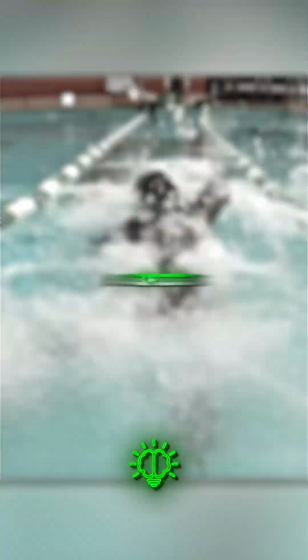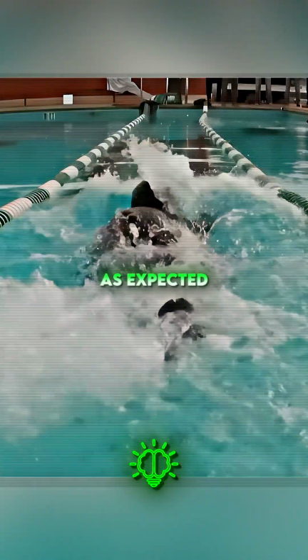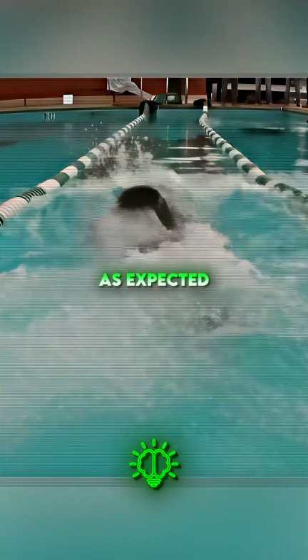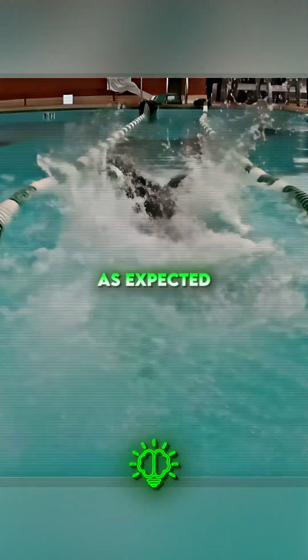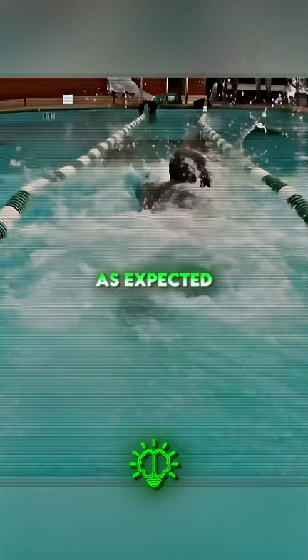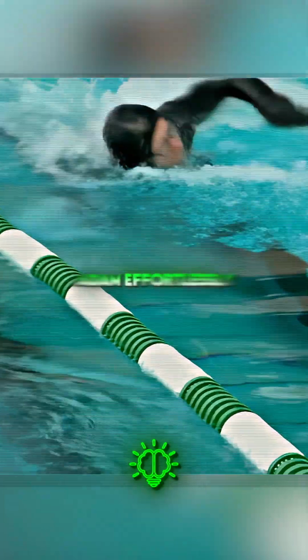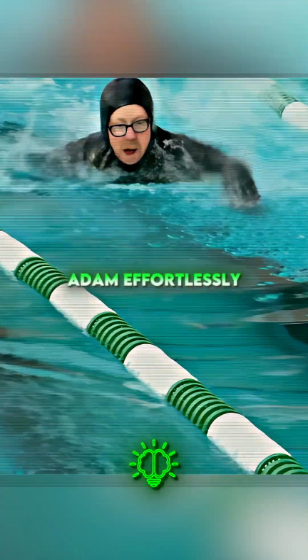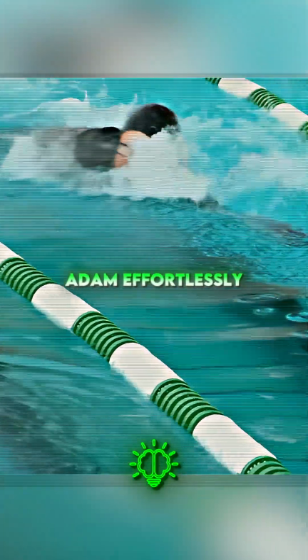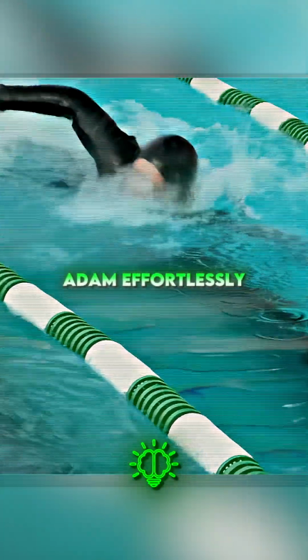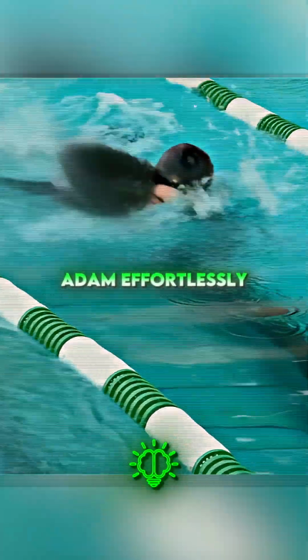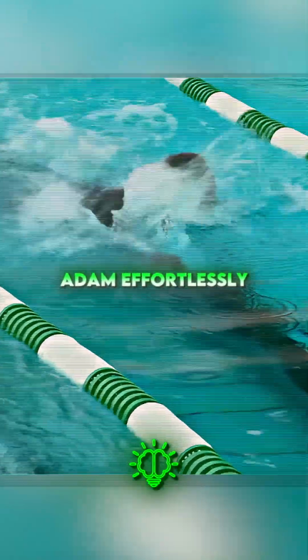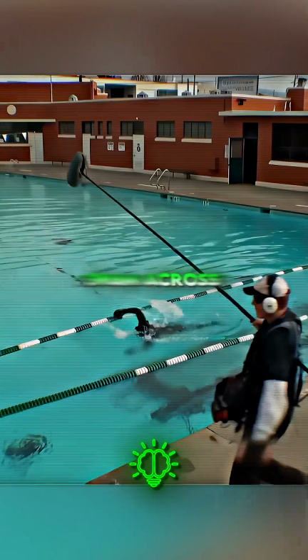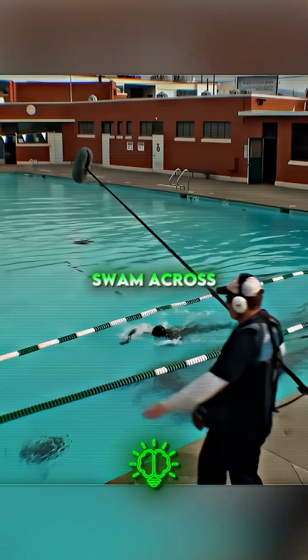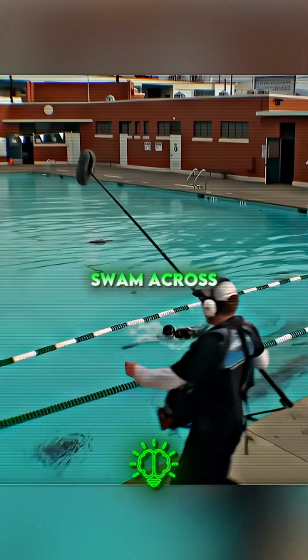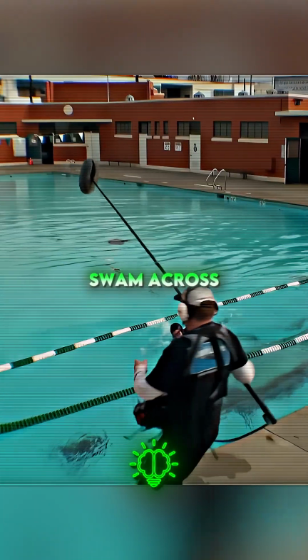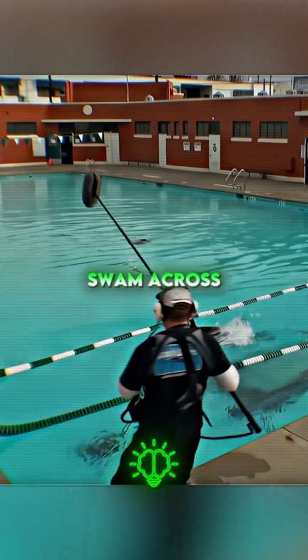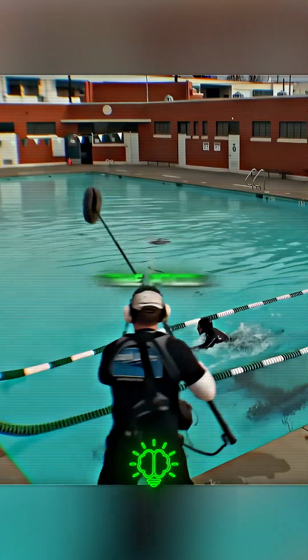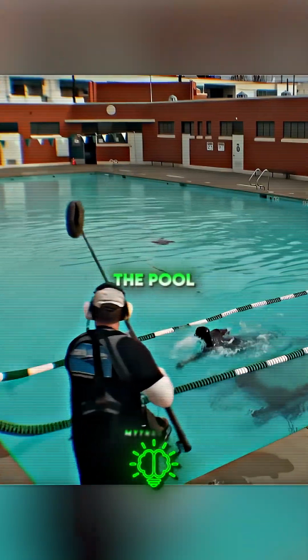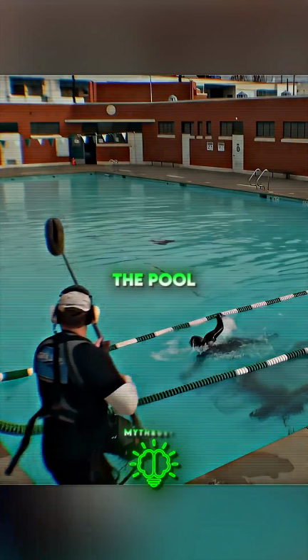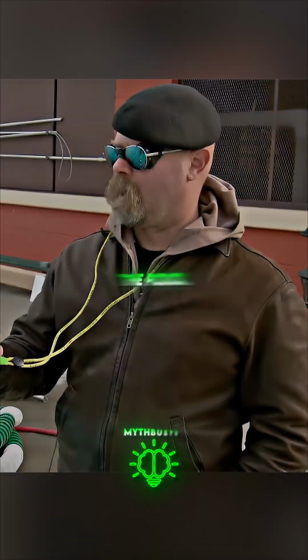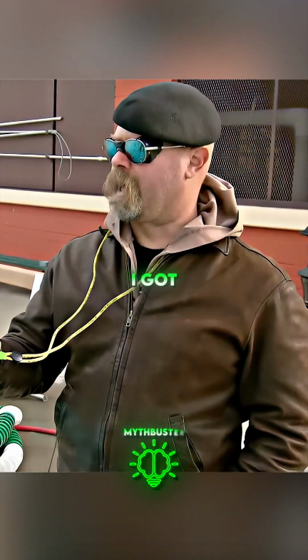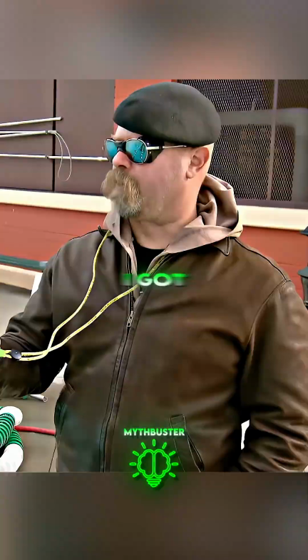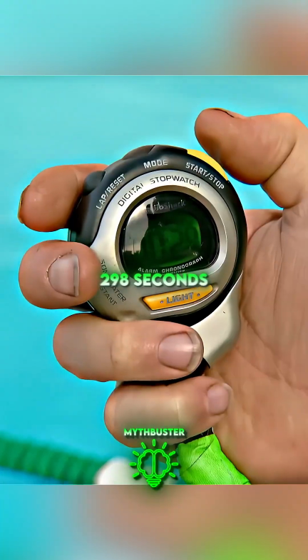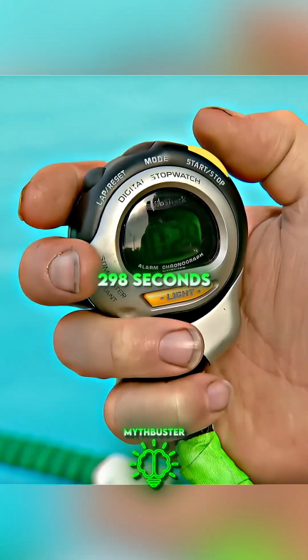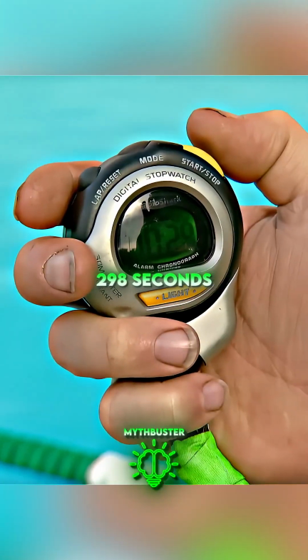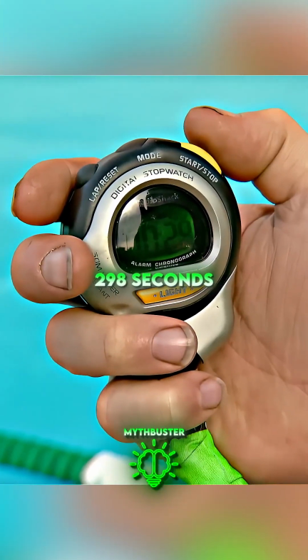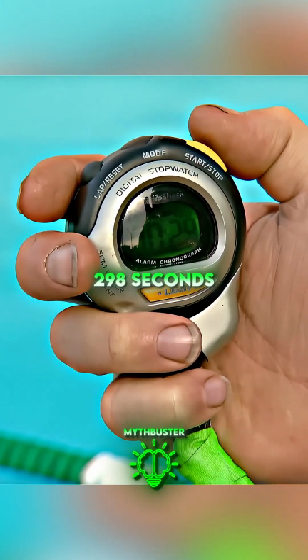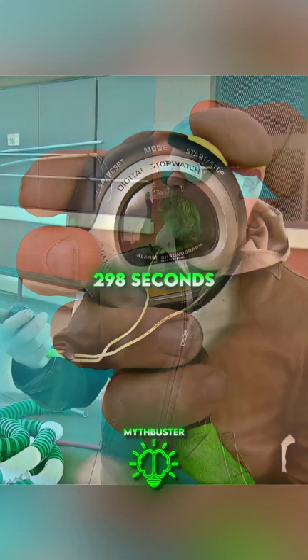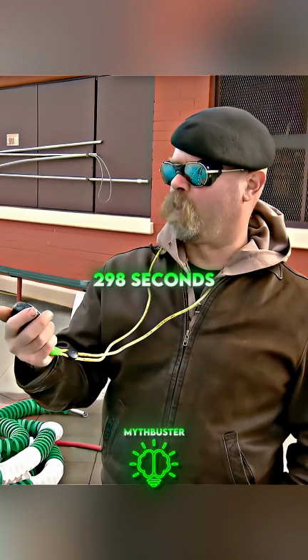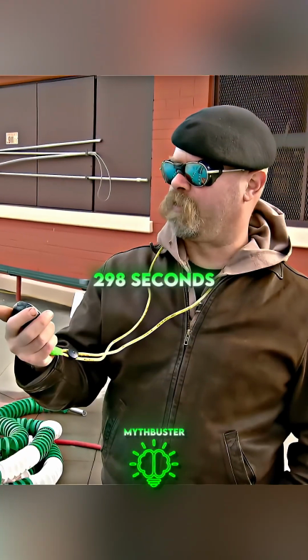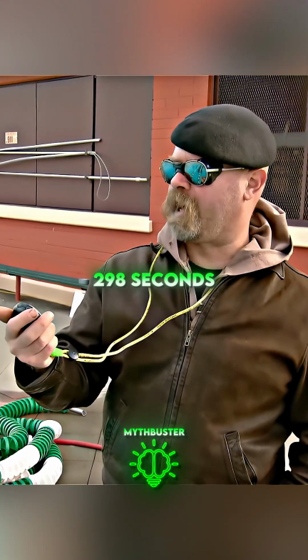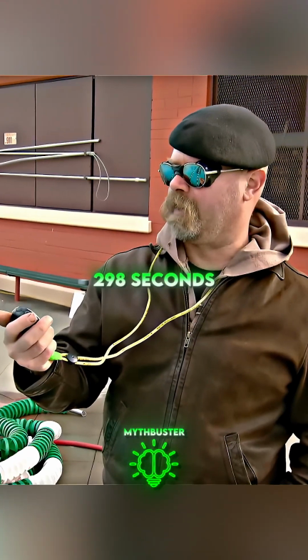As expected, Adam effortlessly swam across the pool, clocking in at 29.8 seconds.